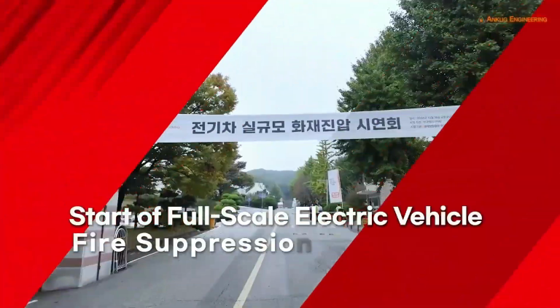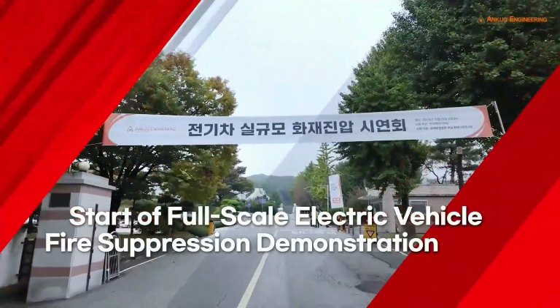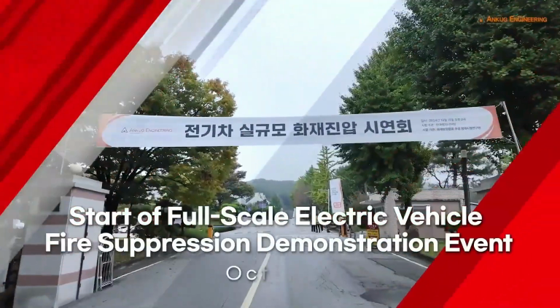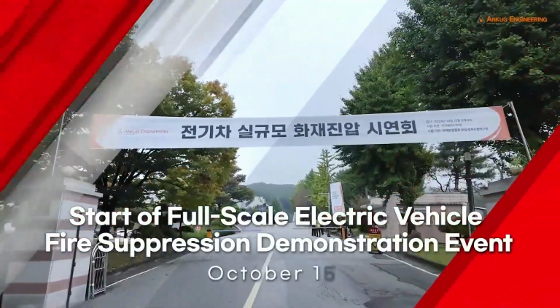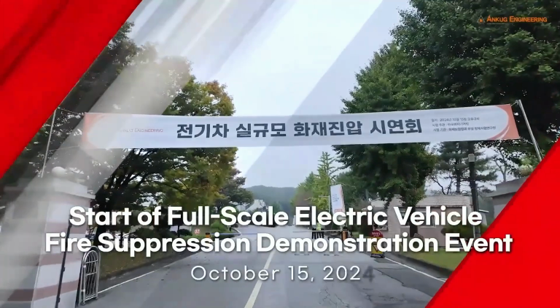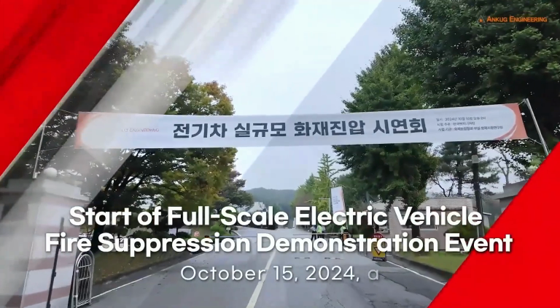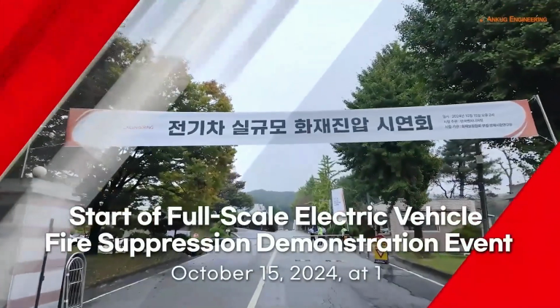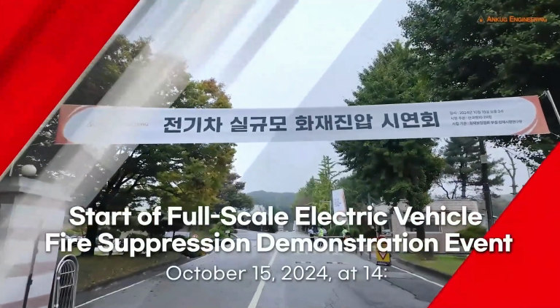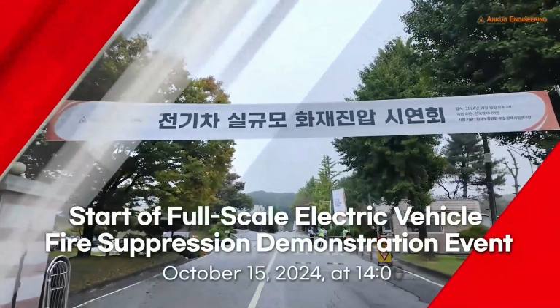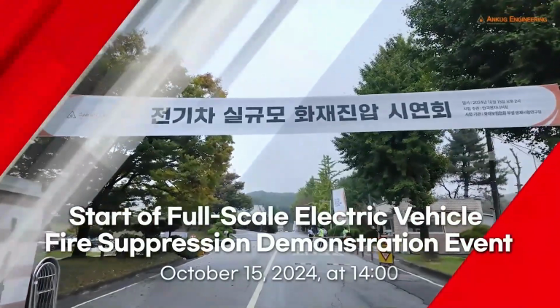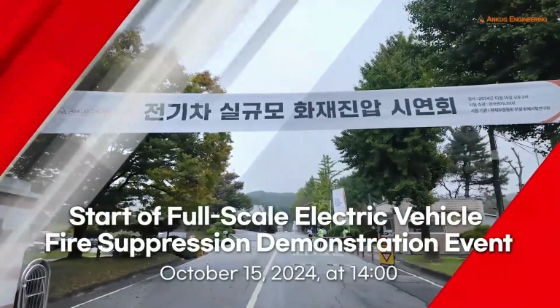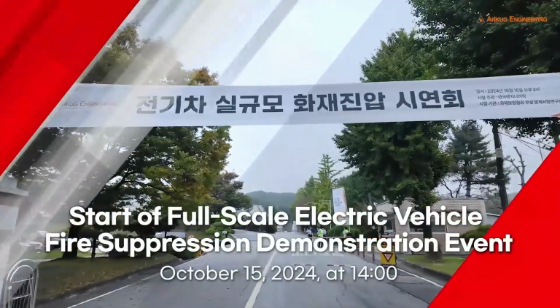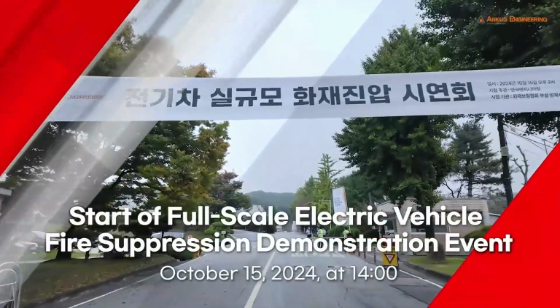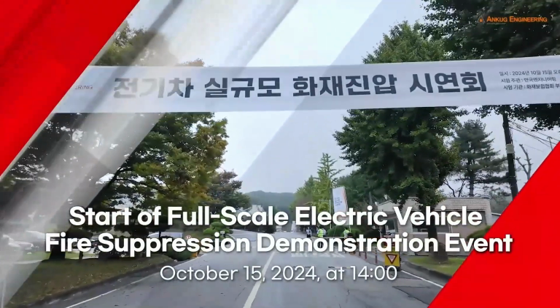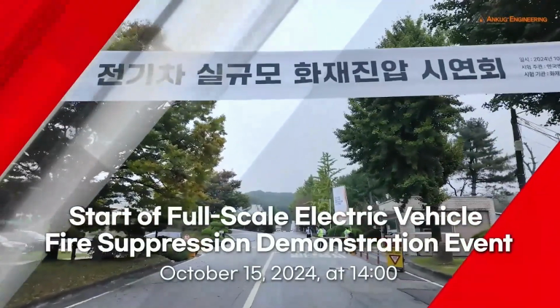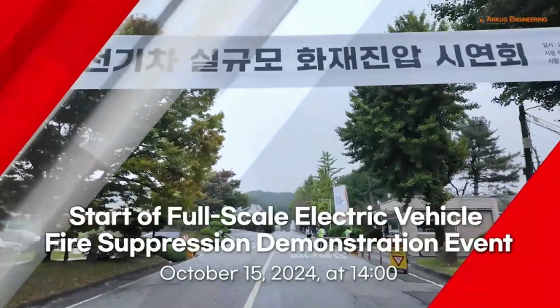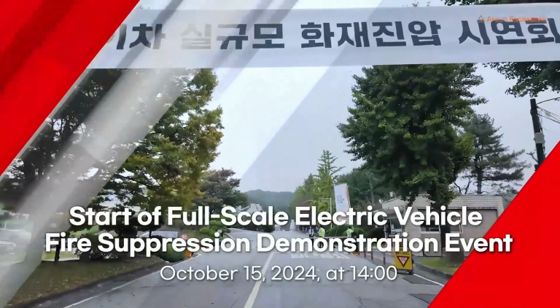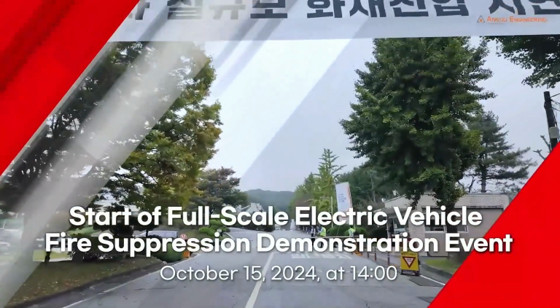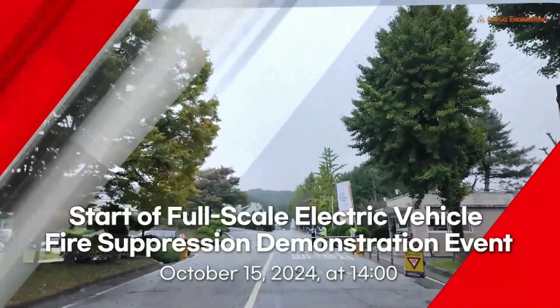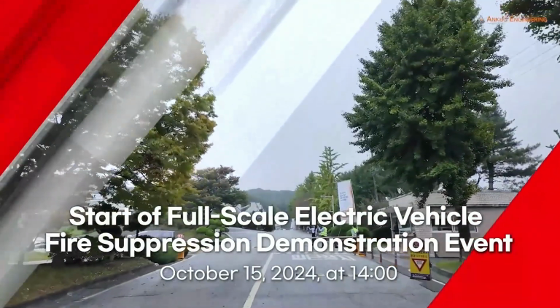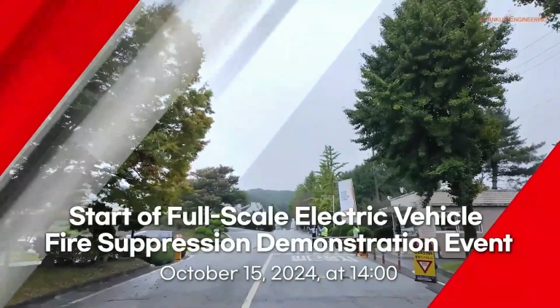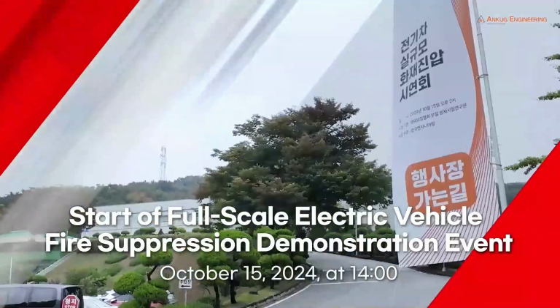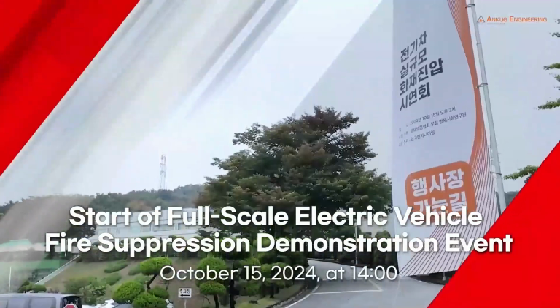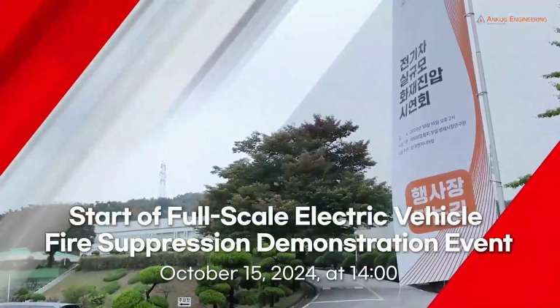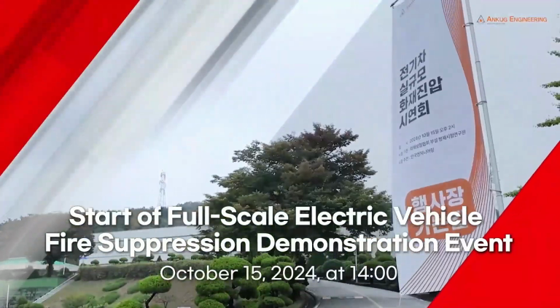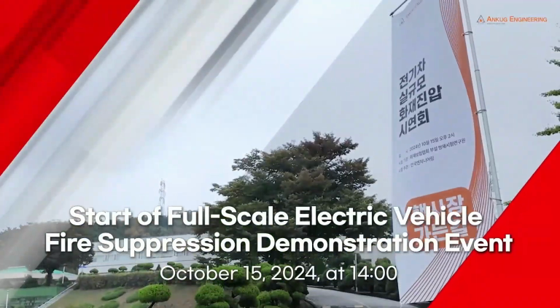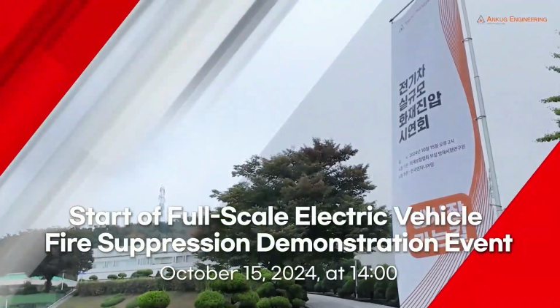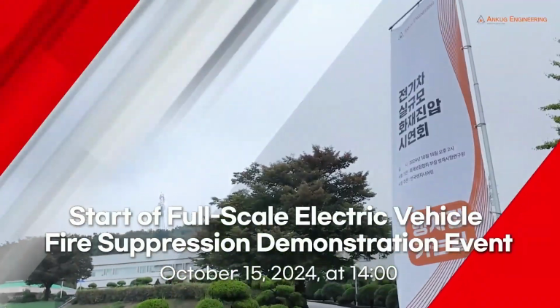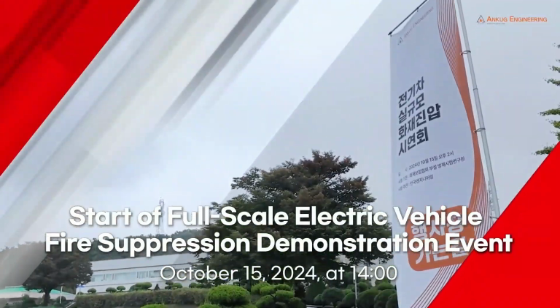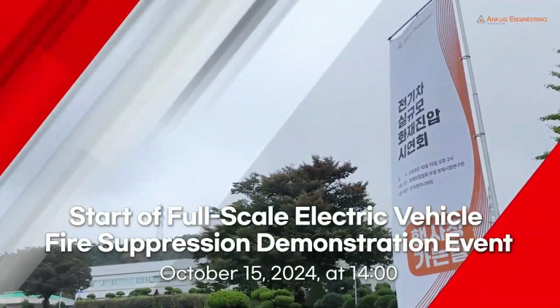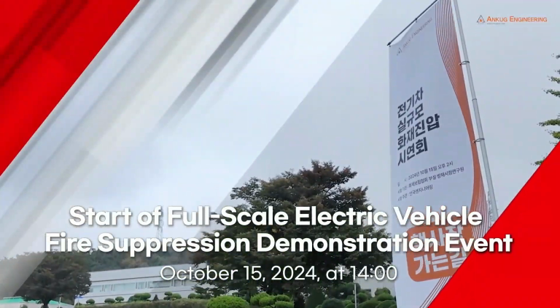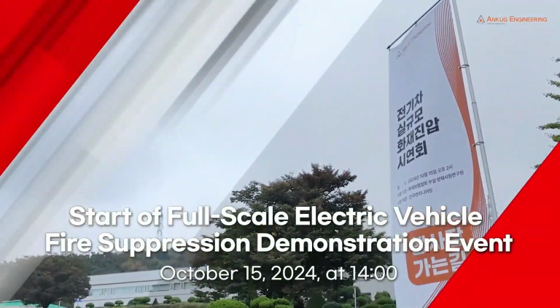At 1420, it's time to demonstrate the effectiveness of F500EA.